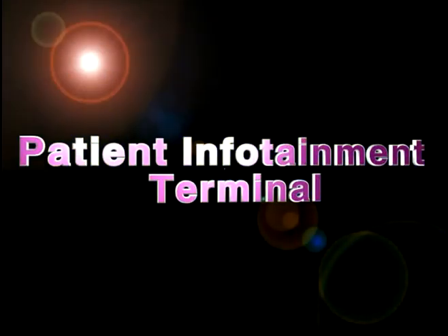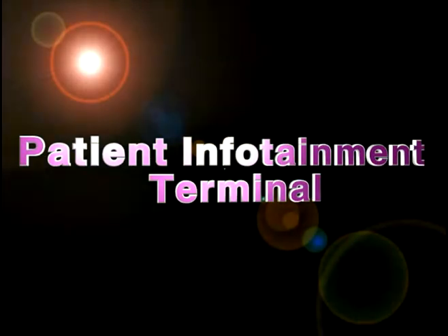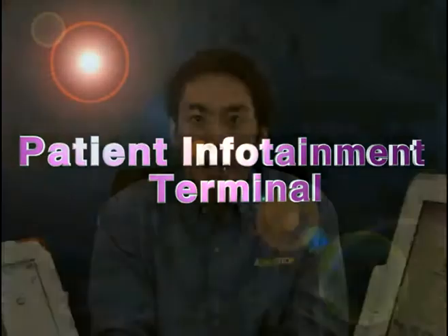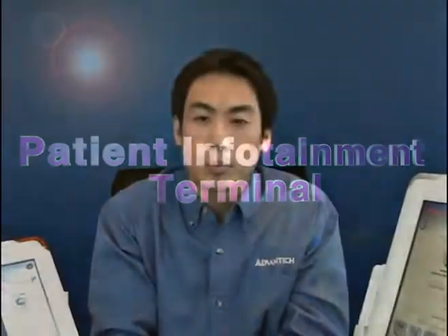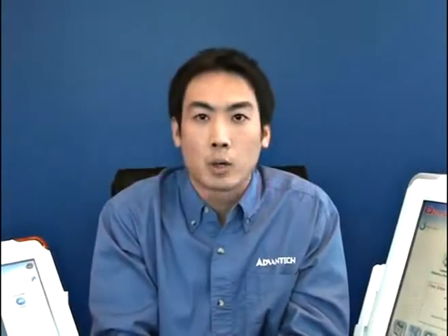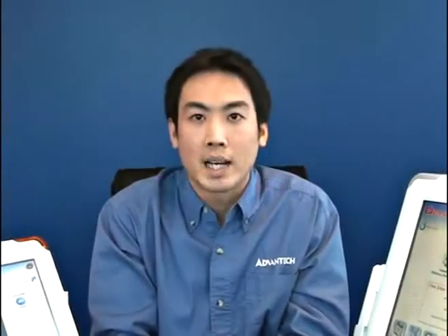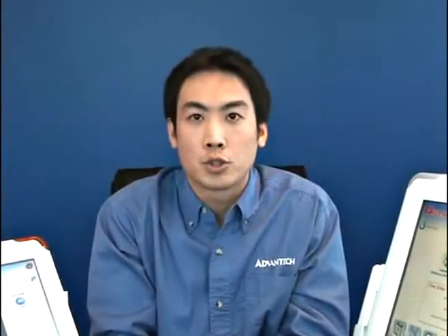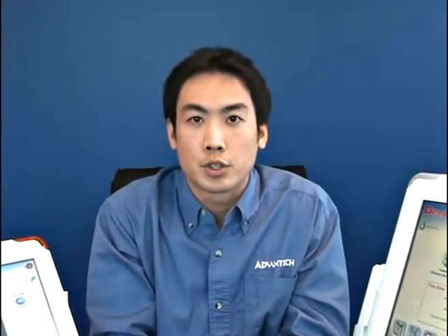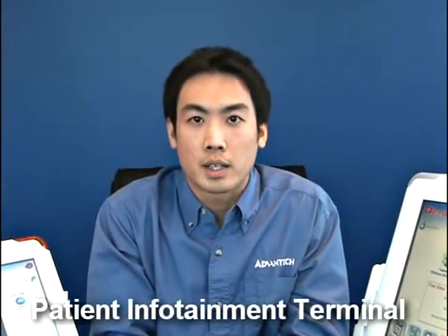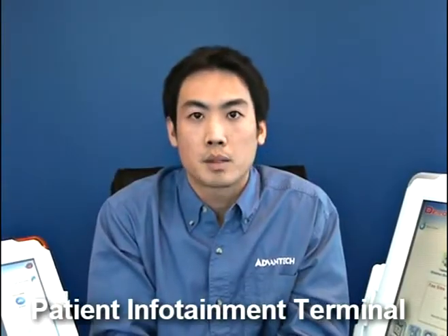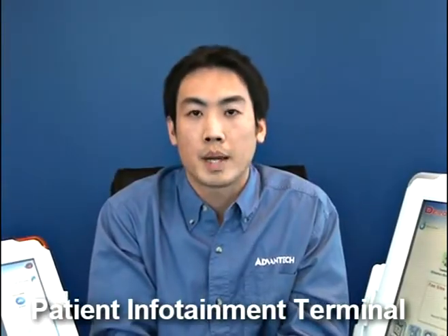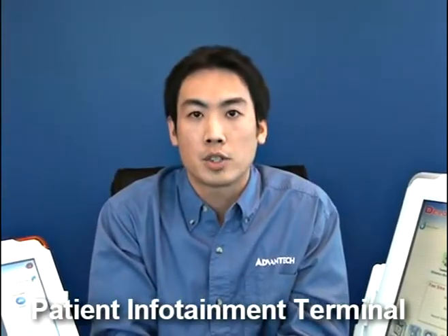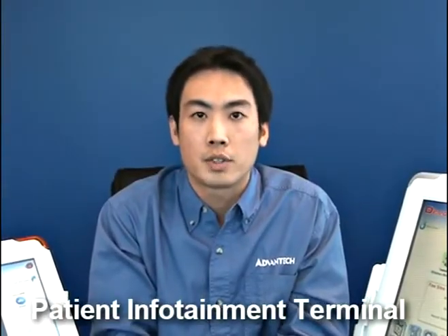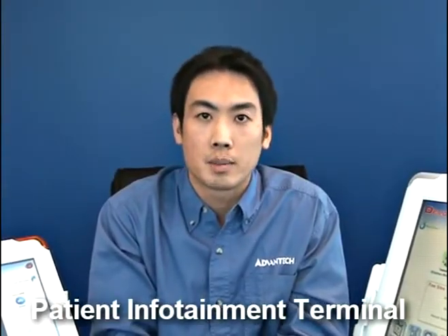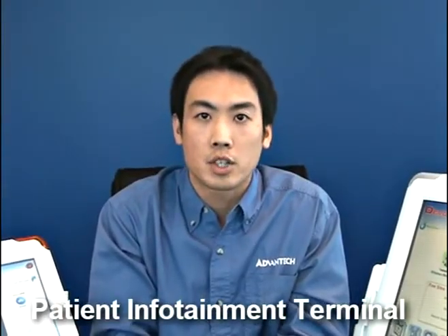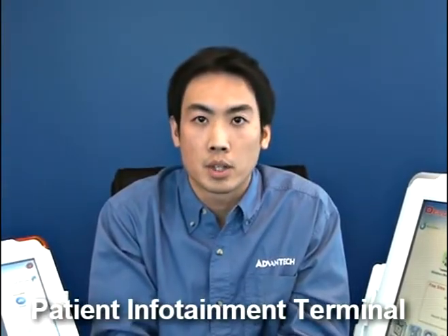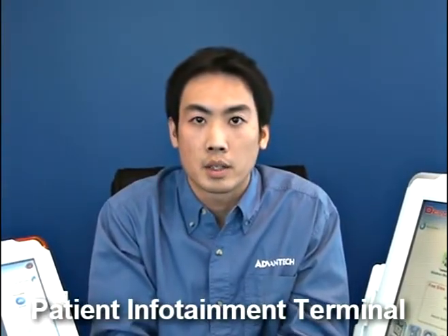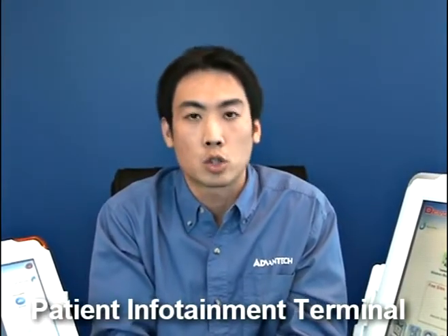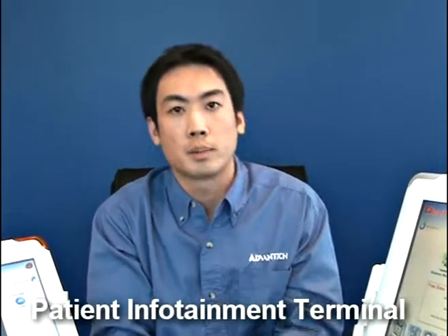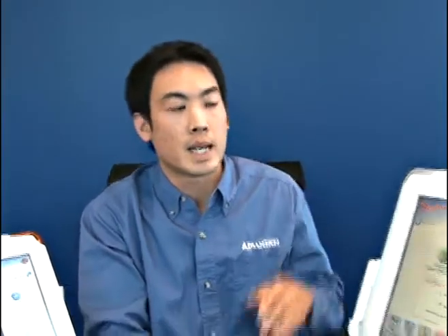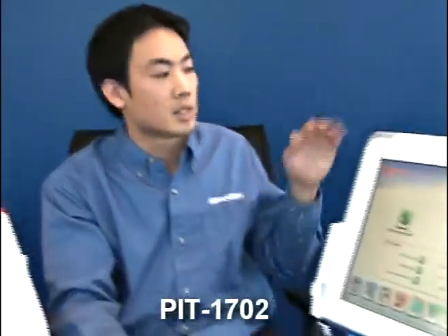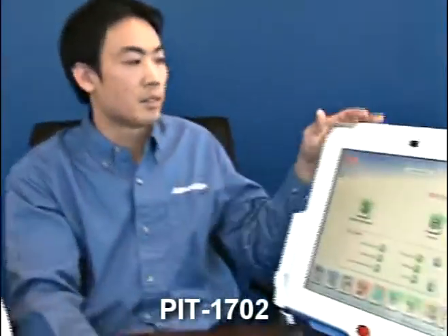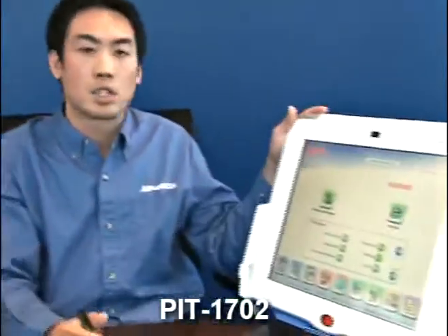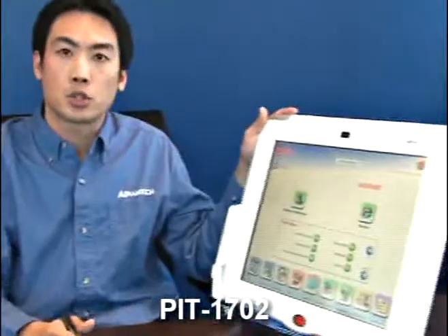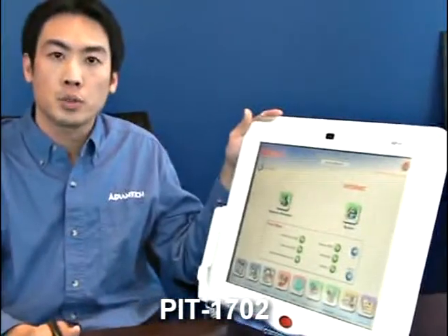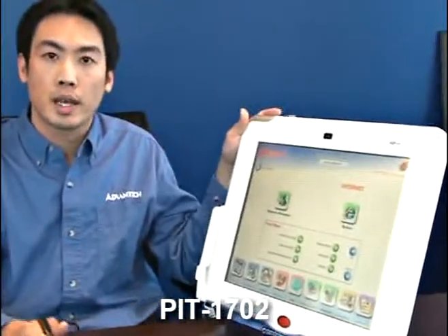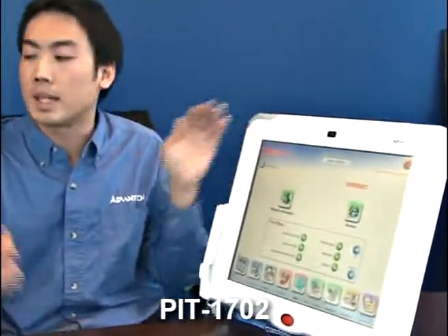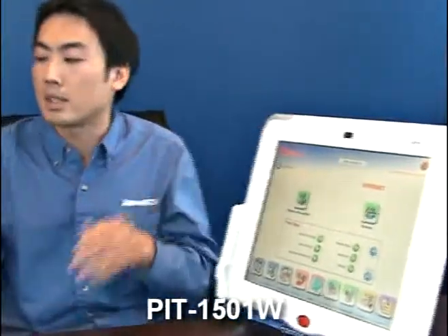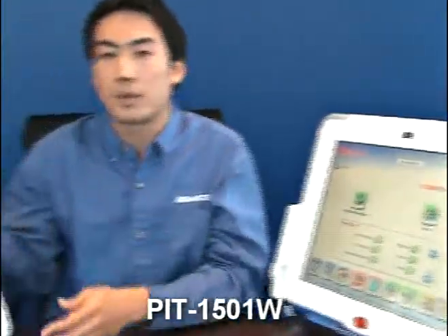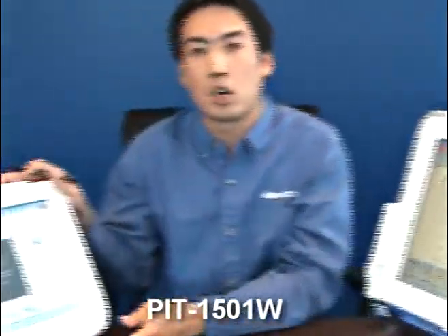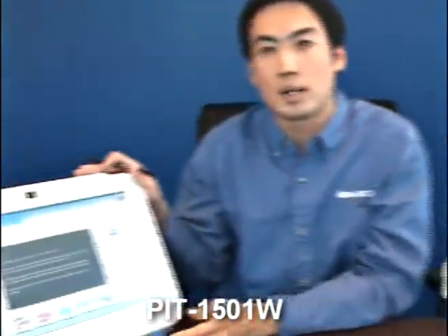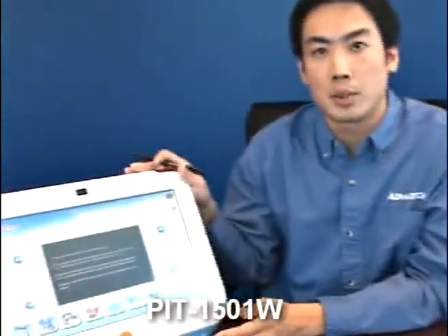Today, the product we'd like to introduce is the patient infotainment terminal, including PIT-1702 and PIT-1501W.